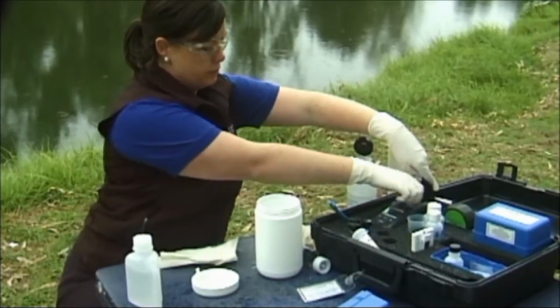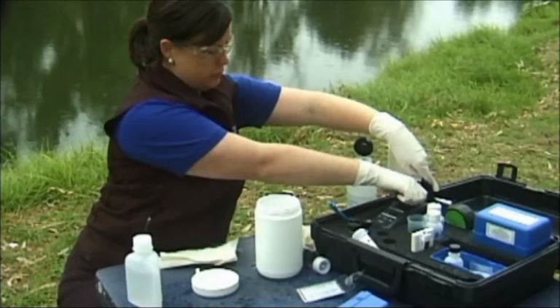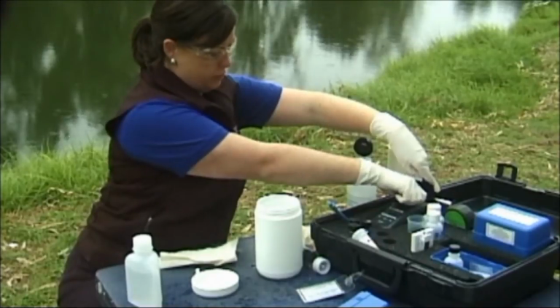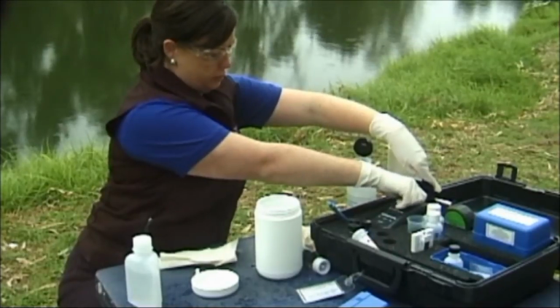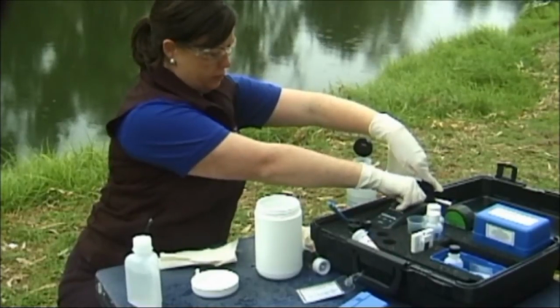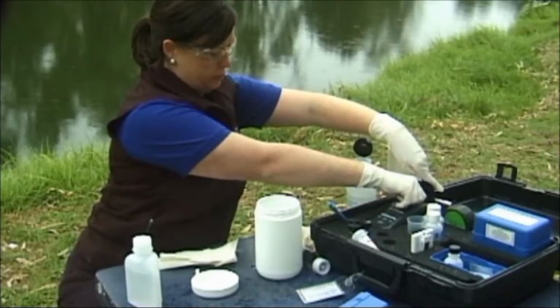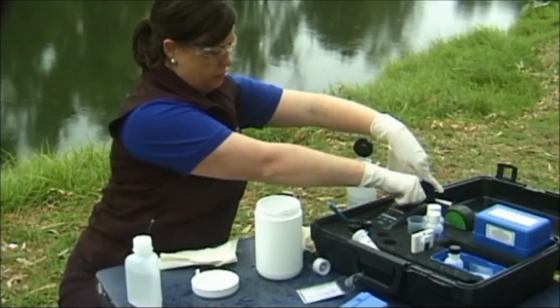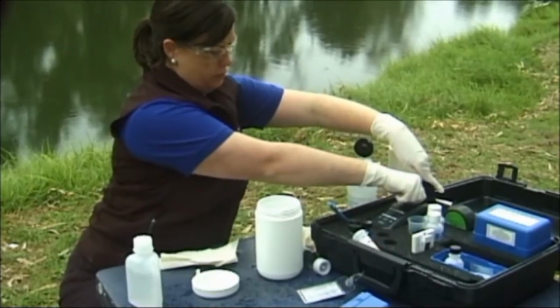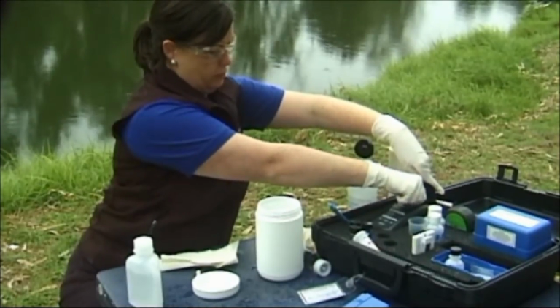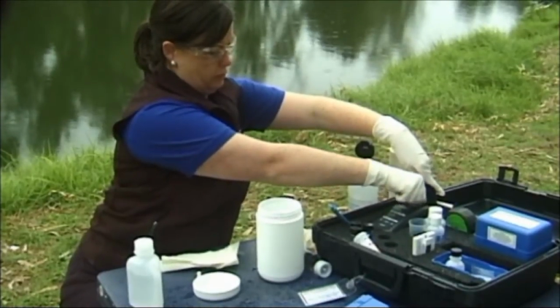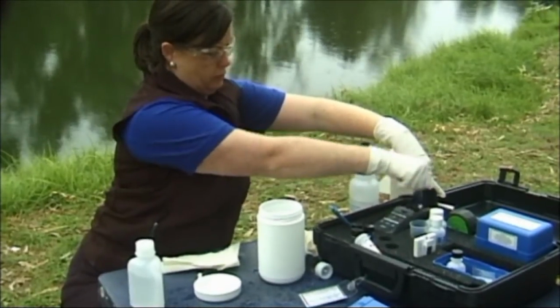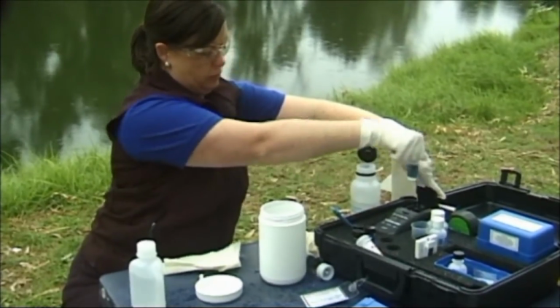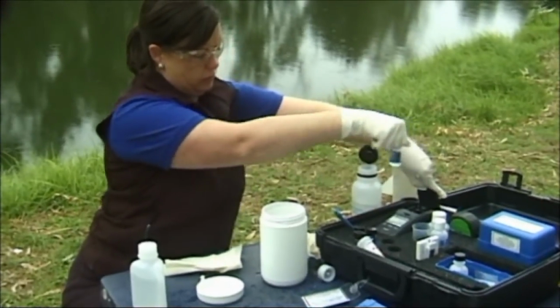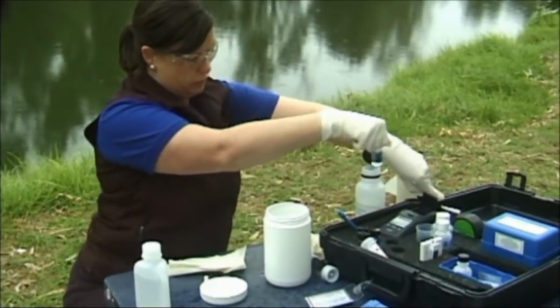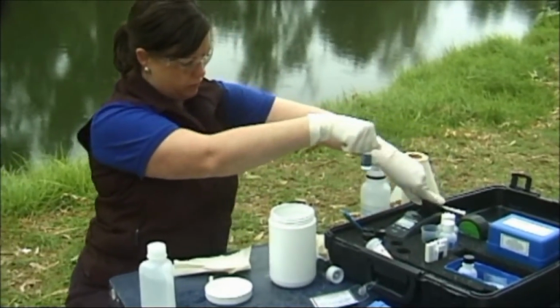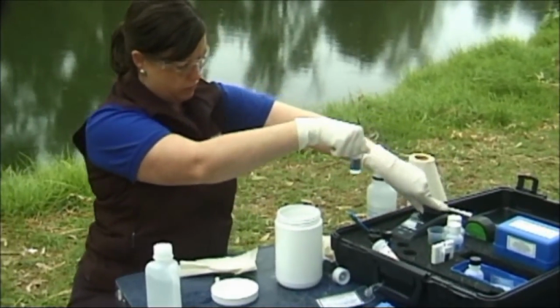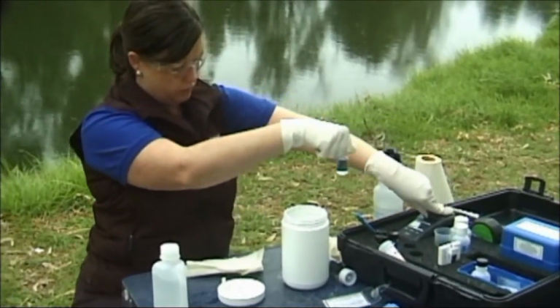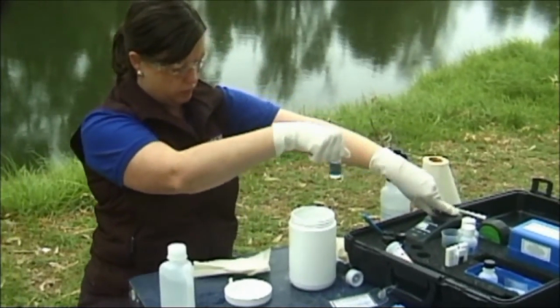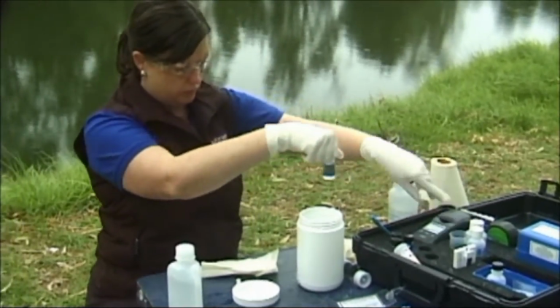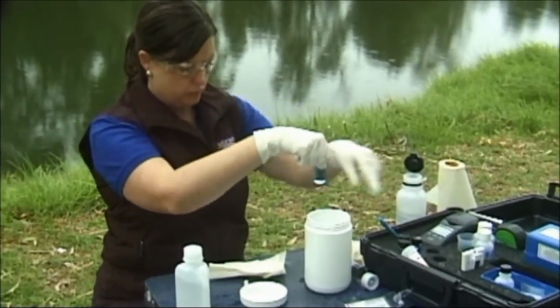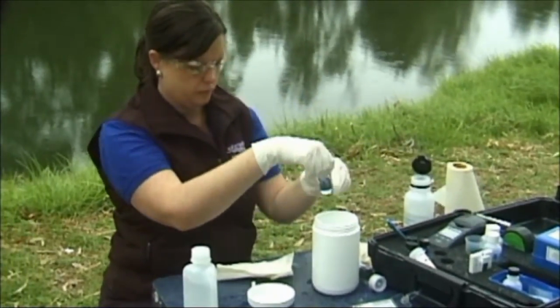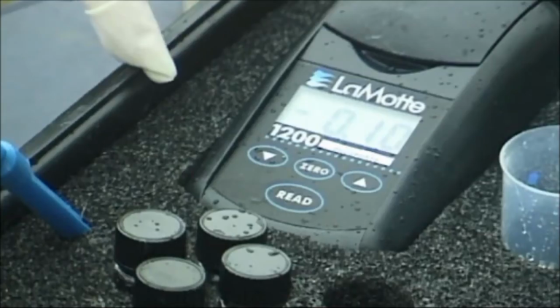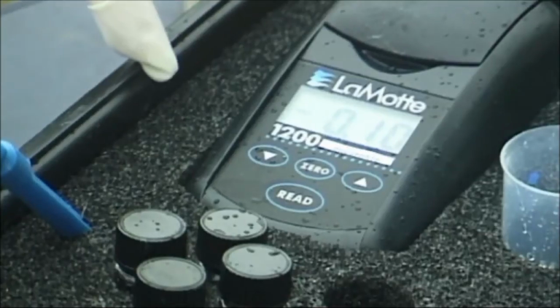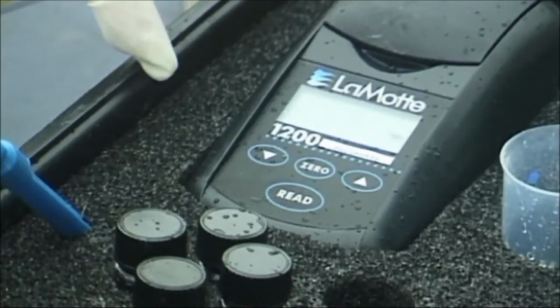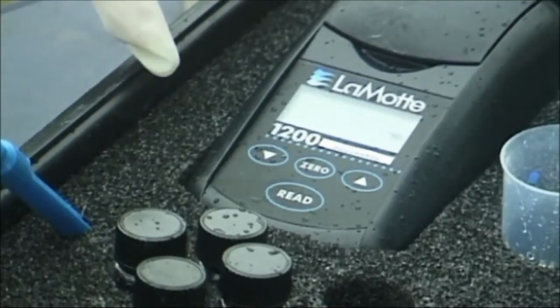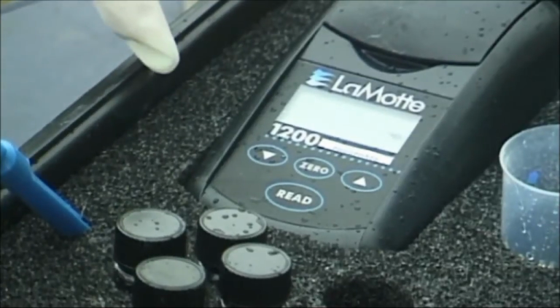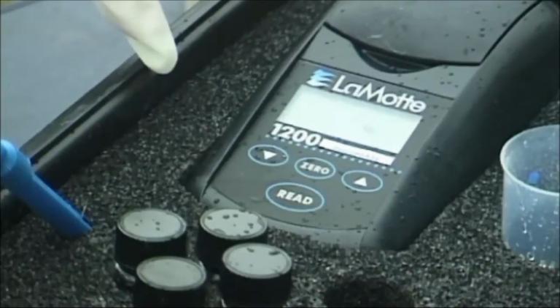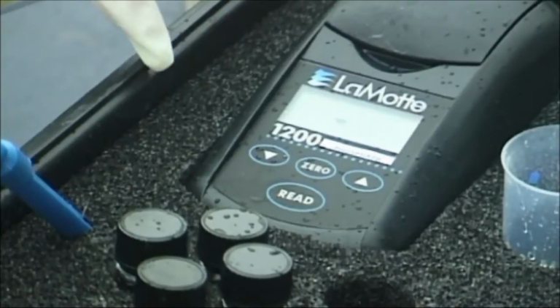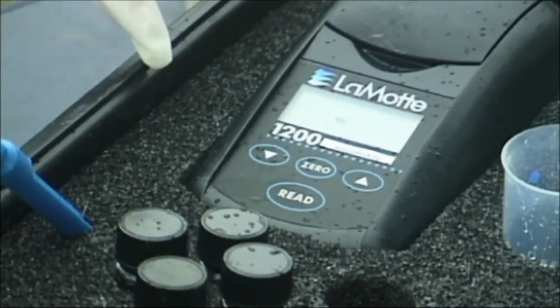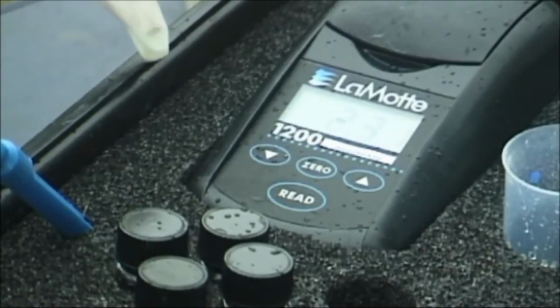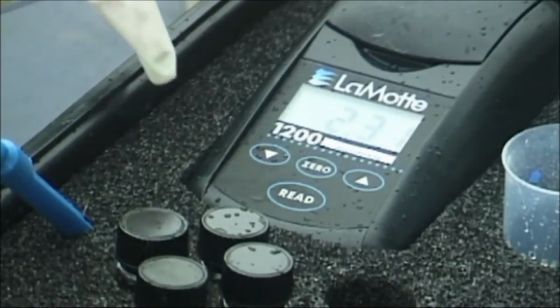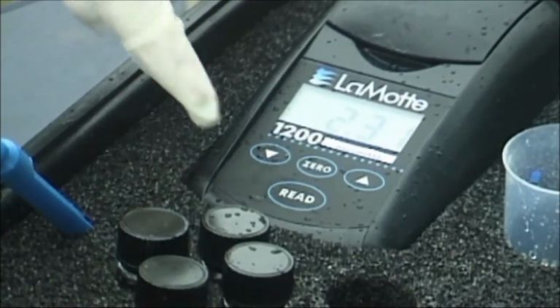Remove the bottle from the colorimeter. Hold down the read button for 2 seconds and turn off the colorimeter.